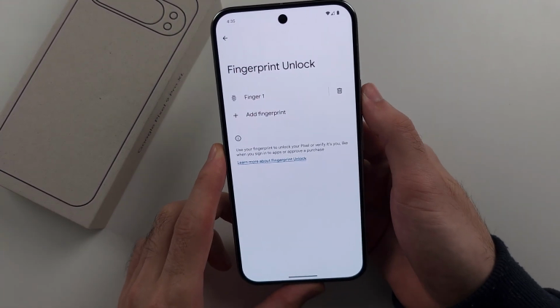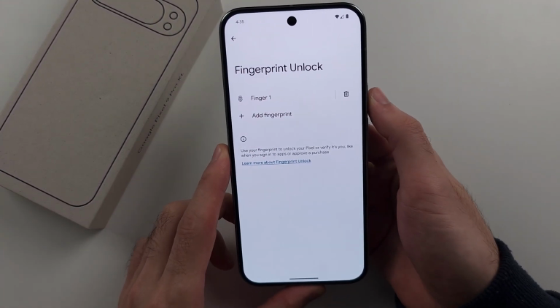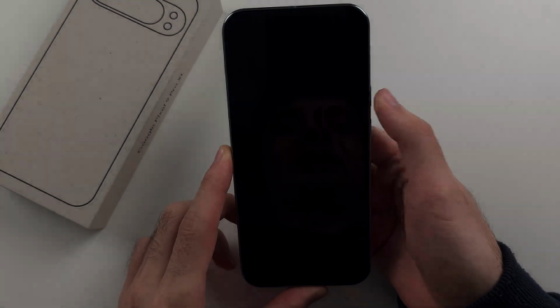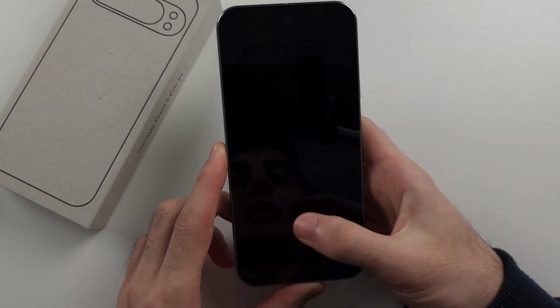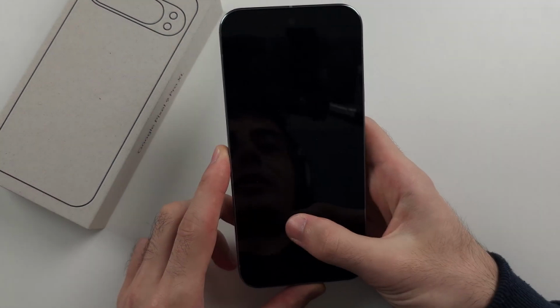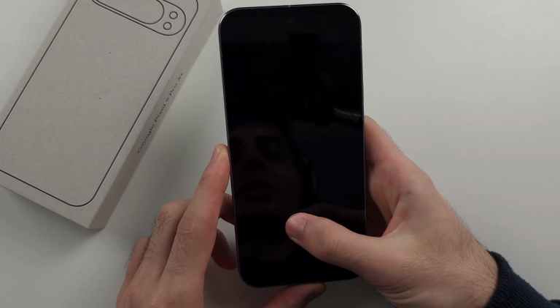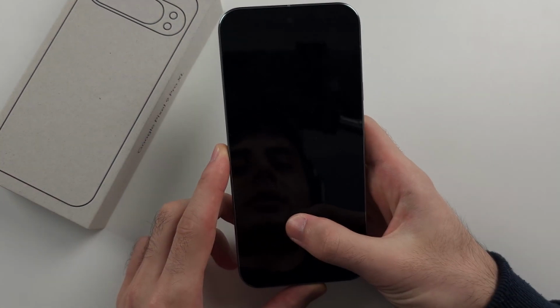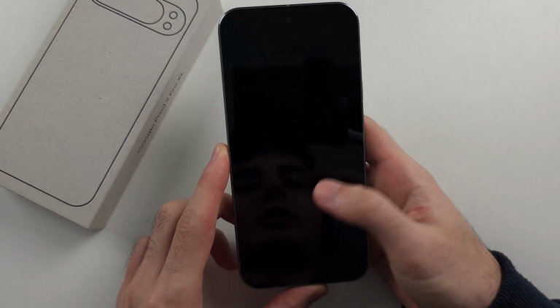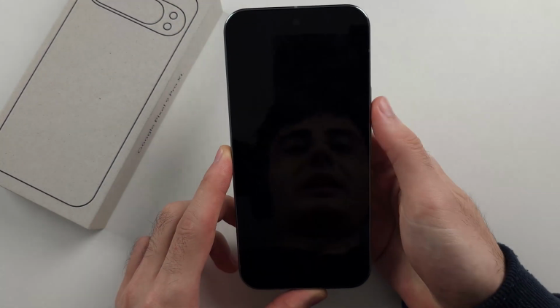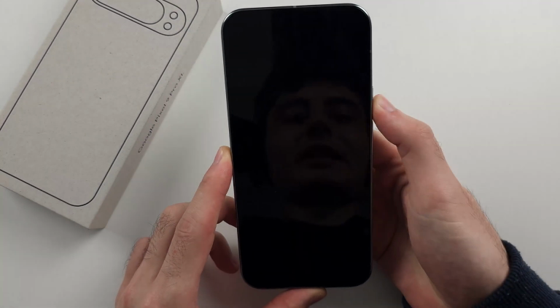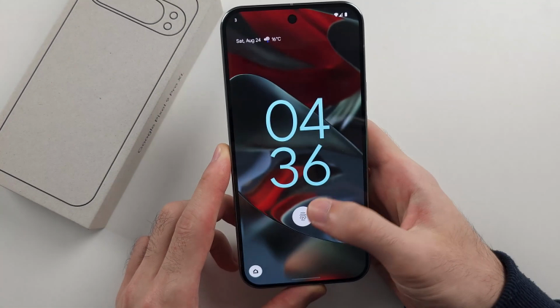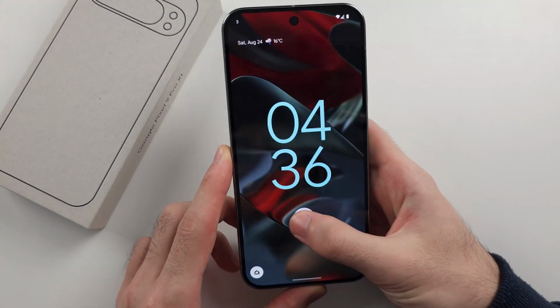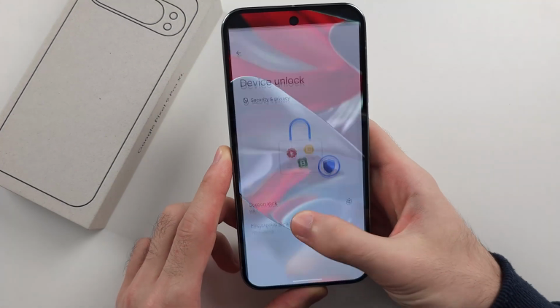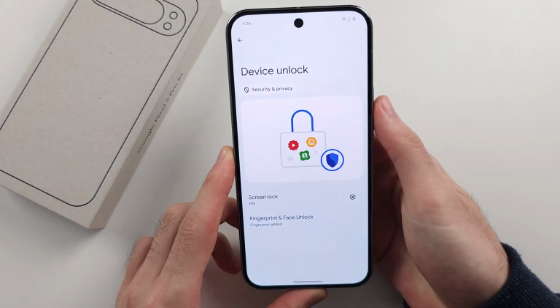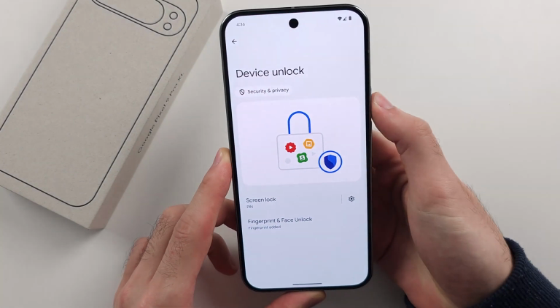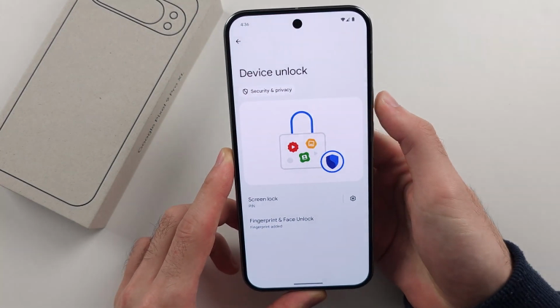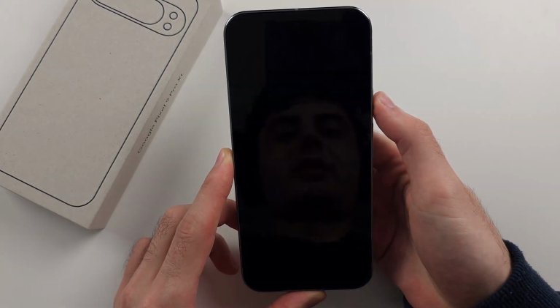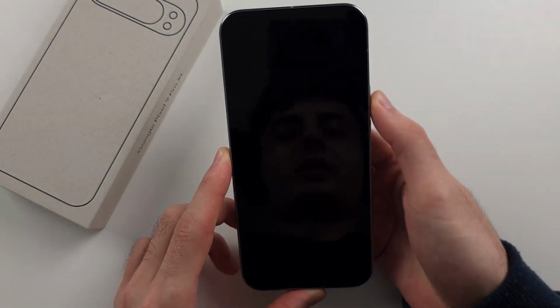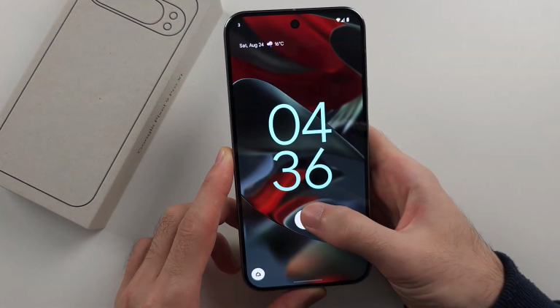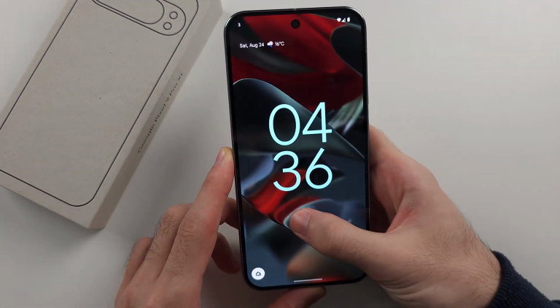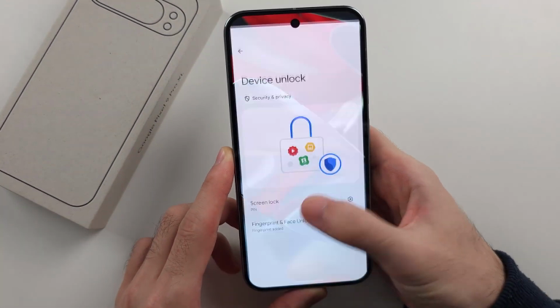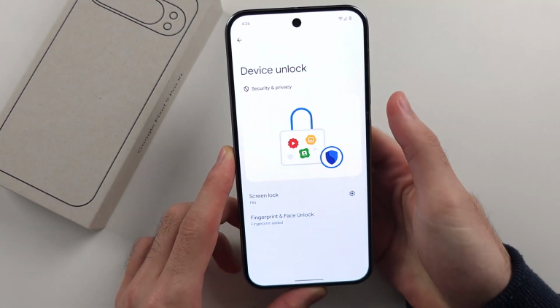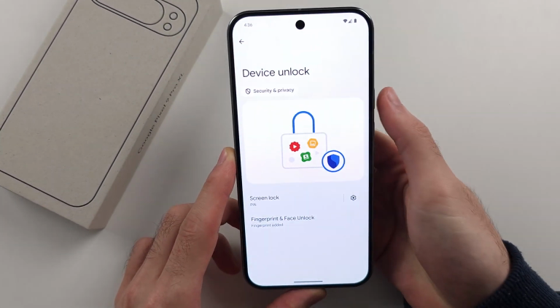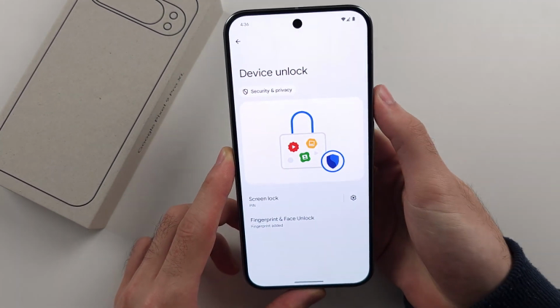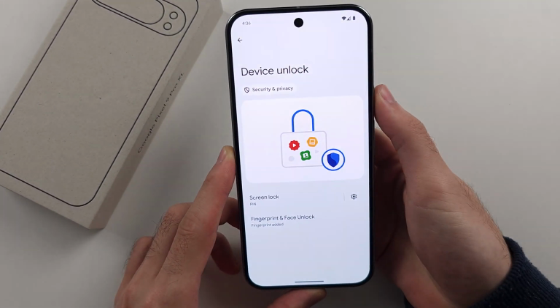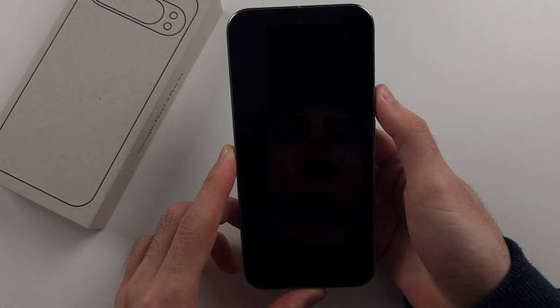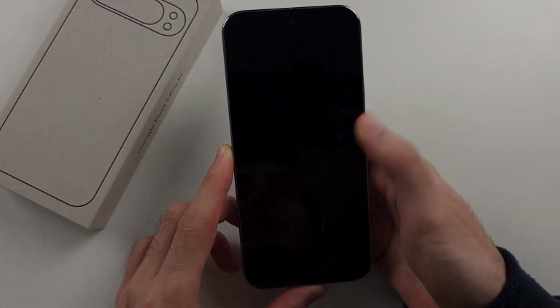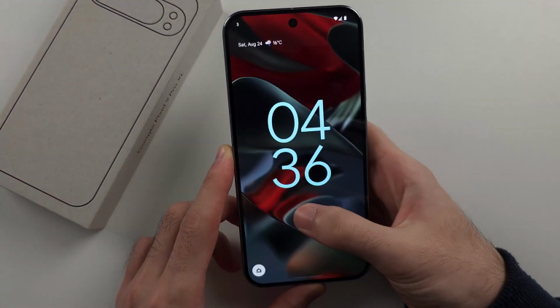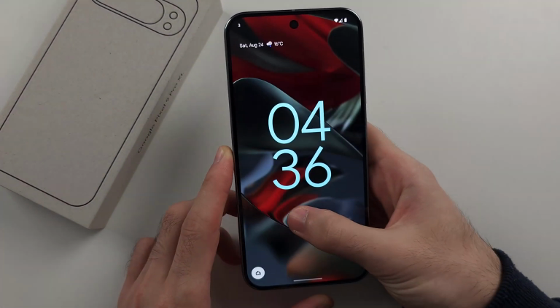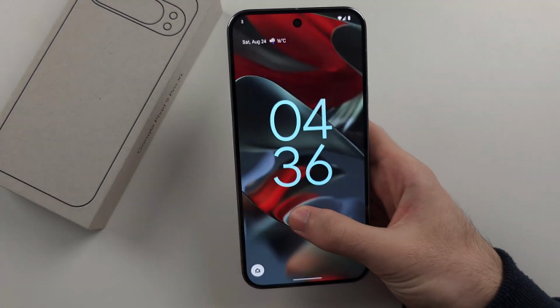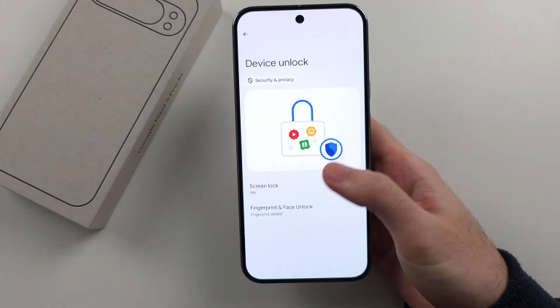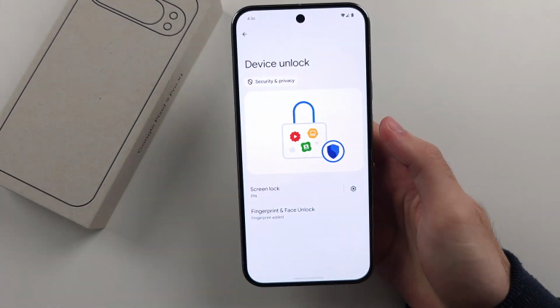Now we can use the finger to unlock the Google Pixel 9 Pro.